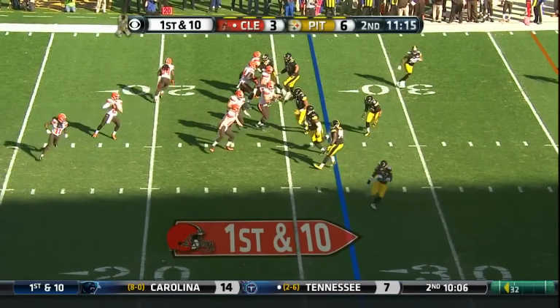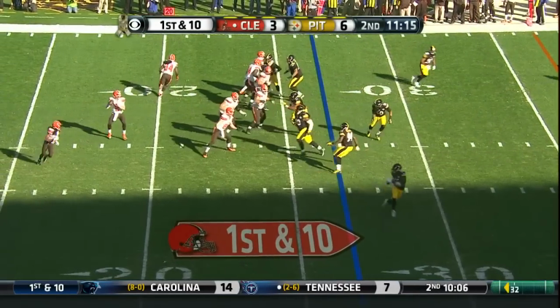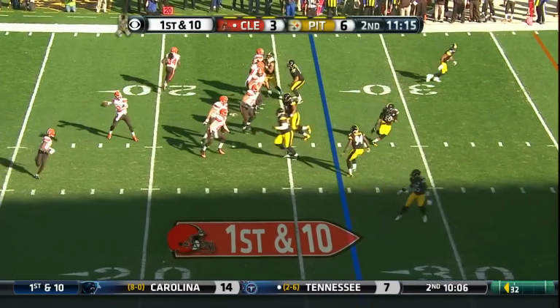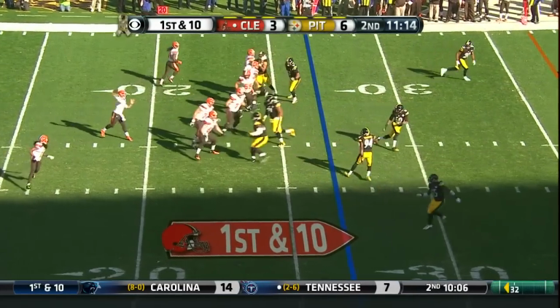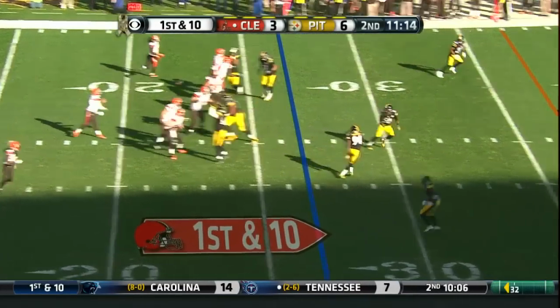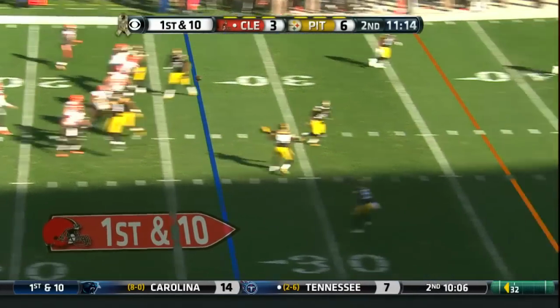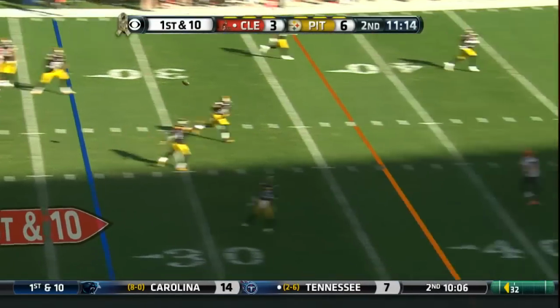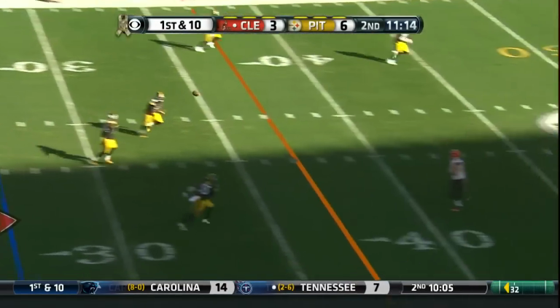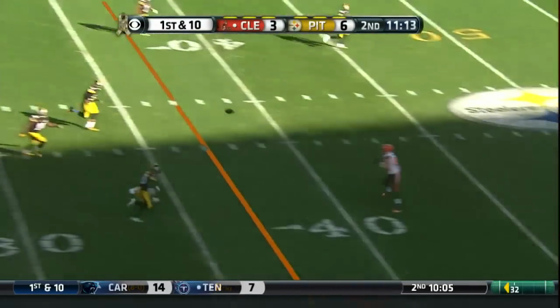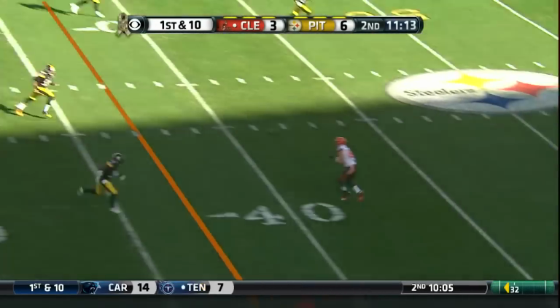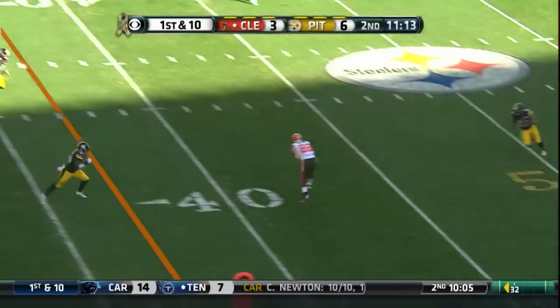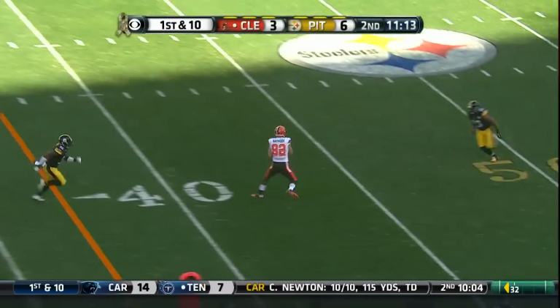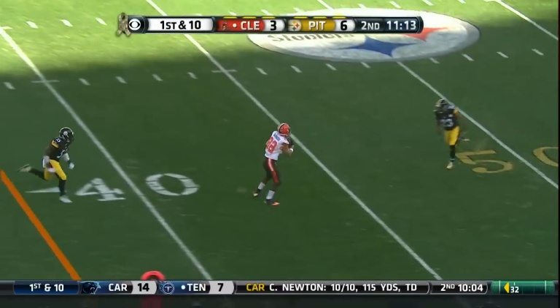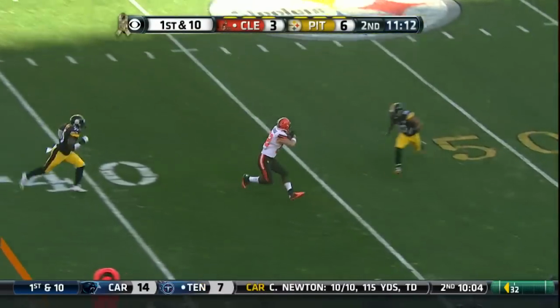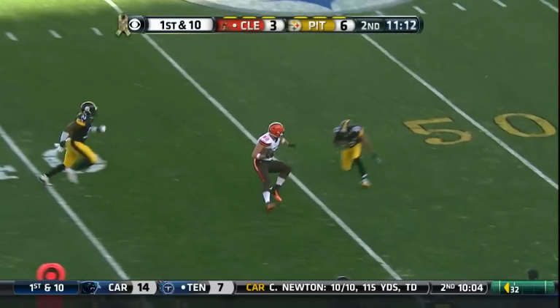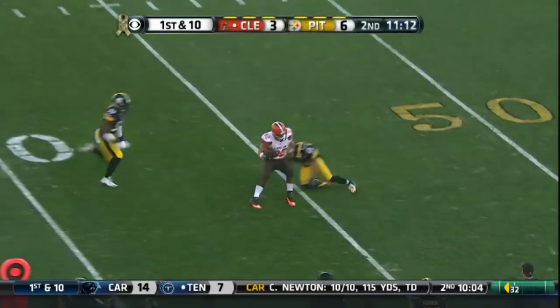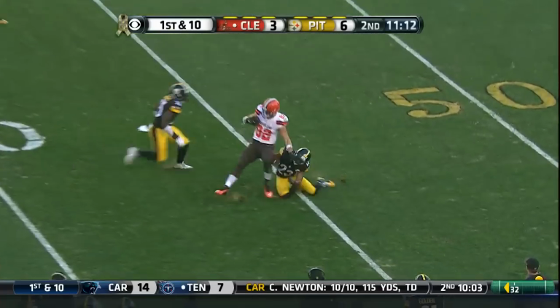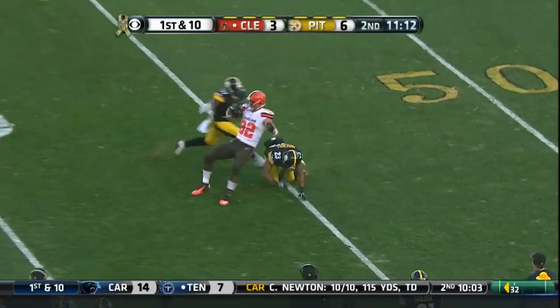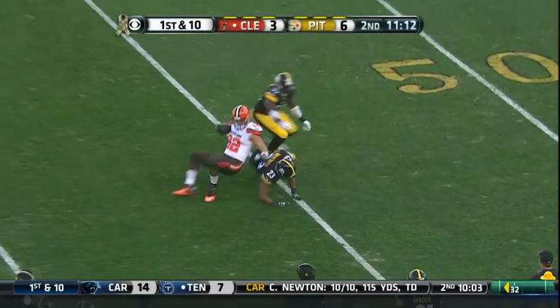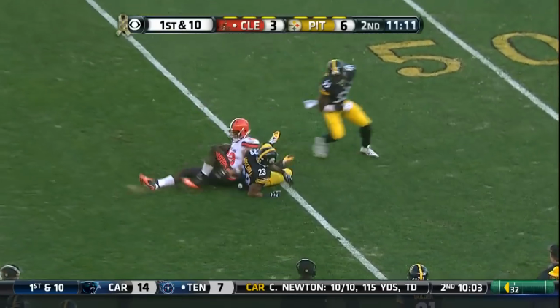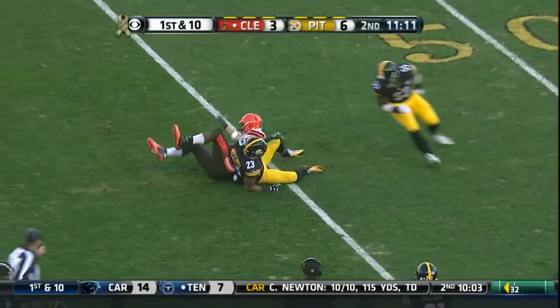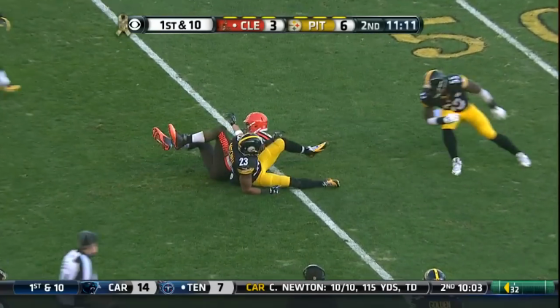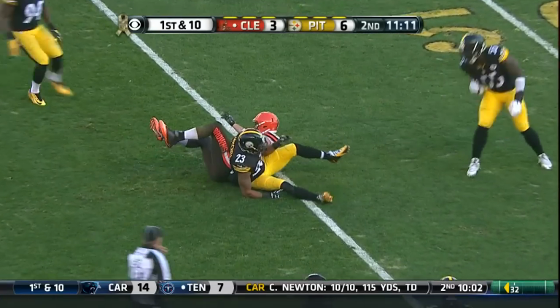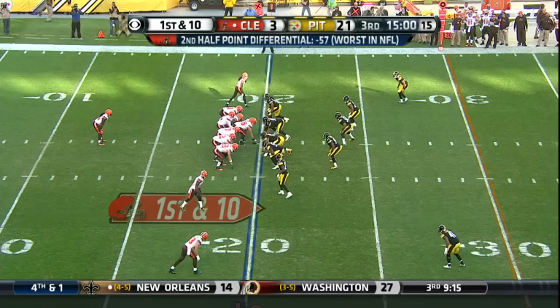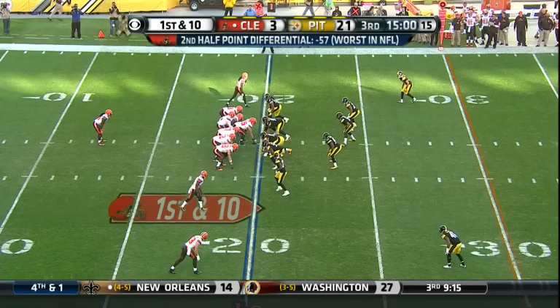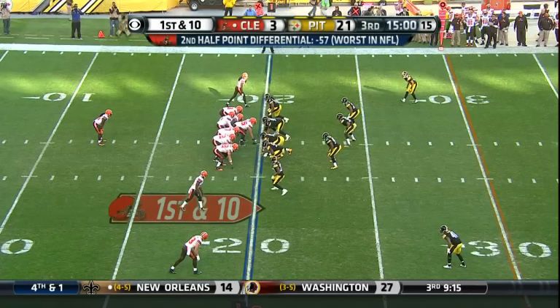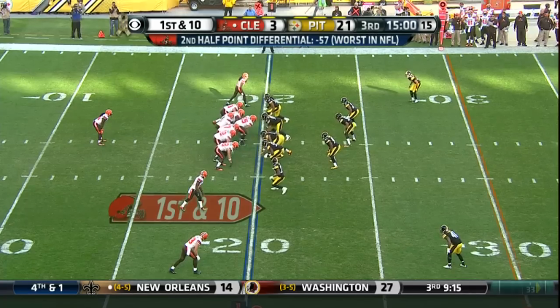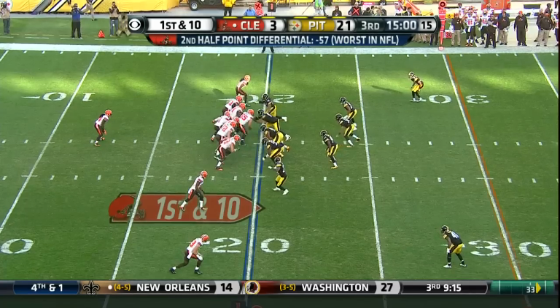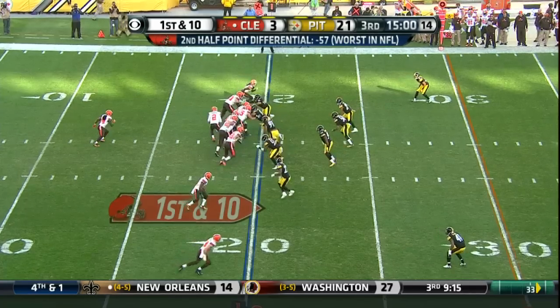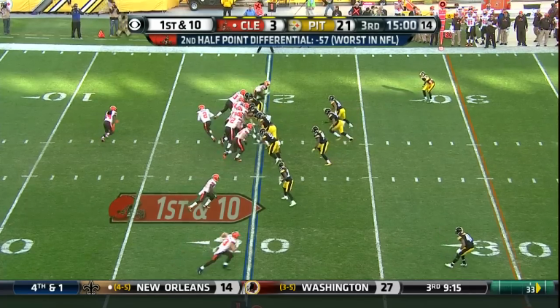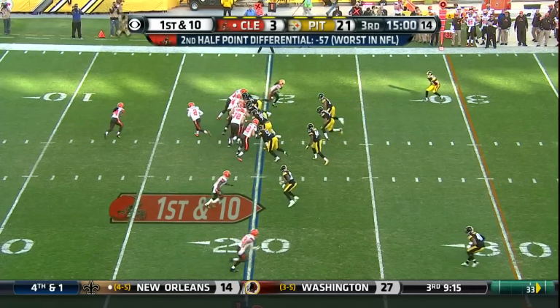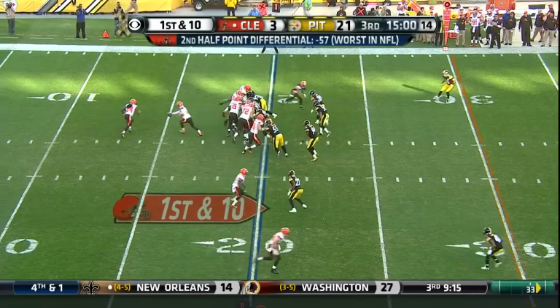Manziel fakes the handoff. Manziel throwing — wide open, it's Barnage. 43 yards per game.